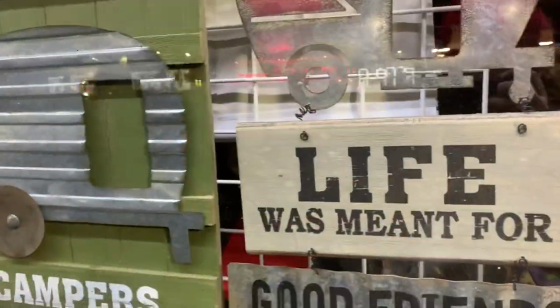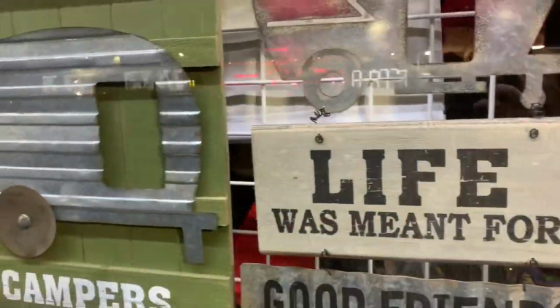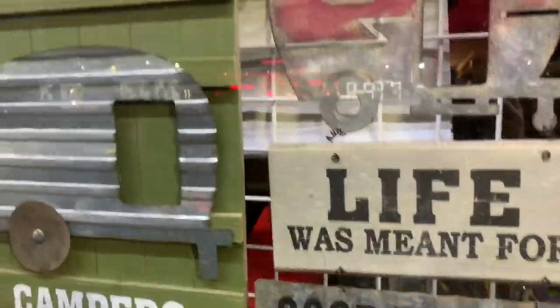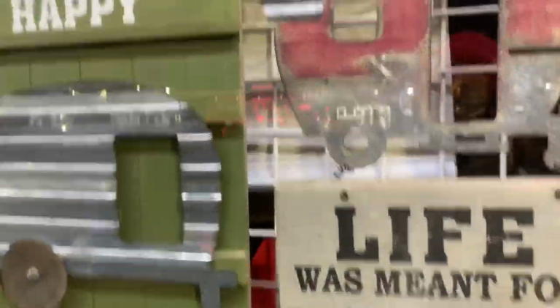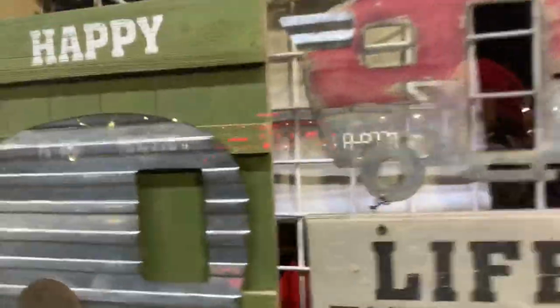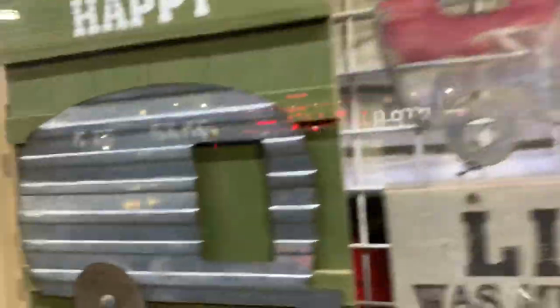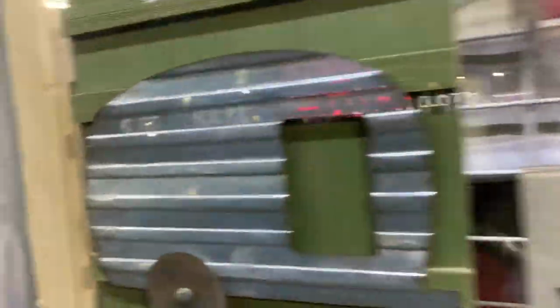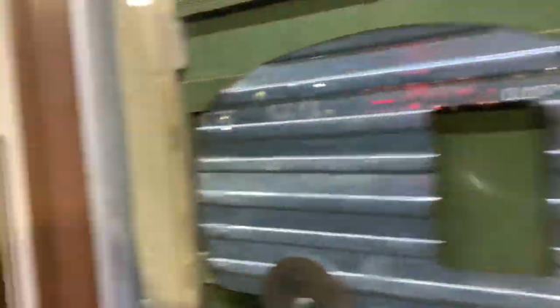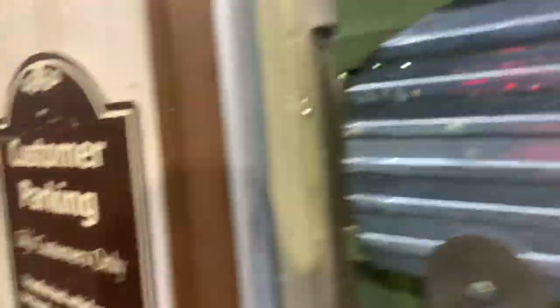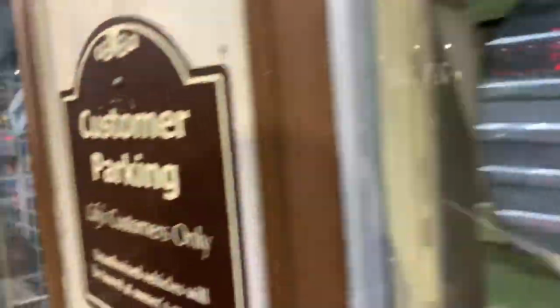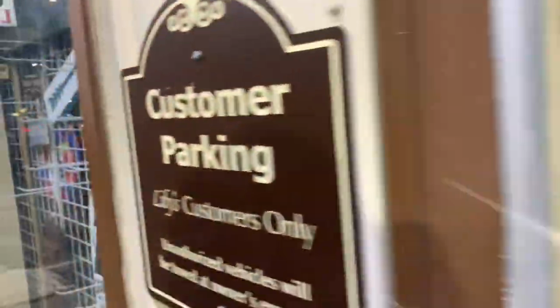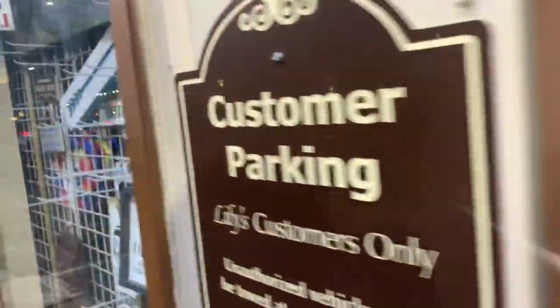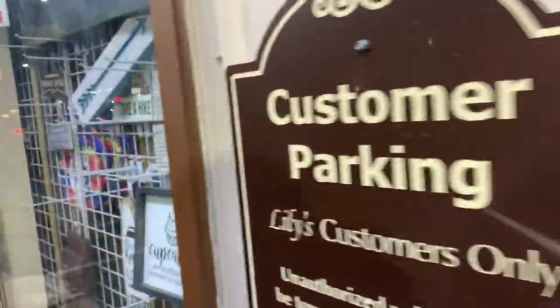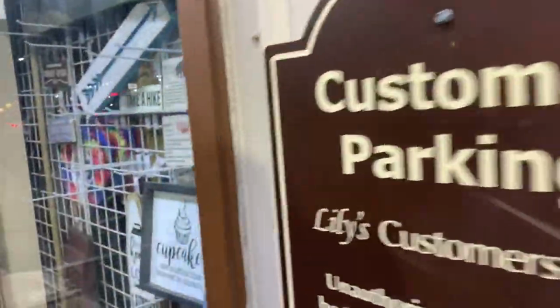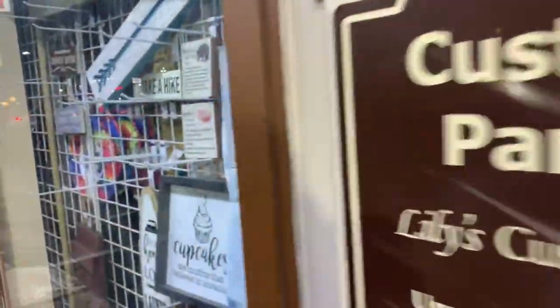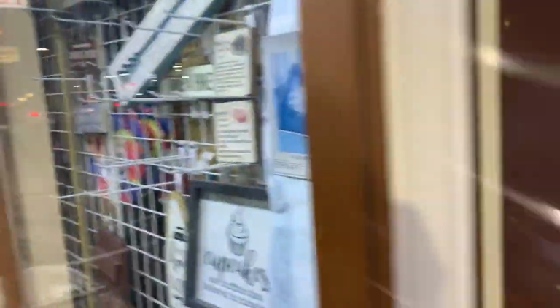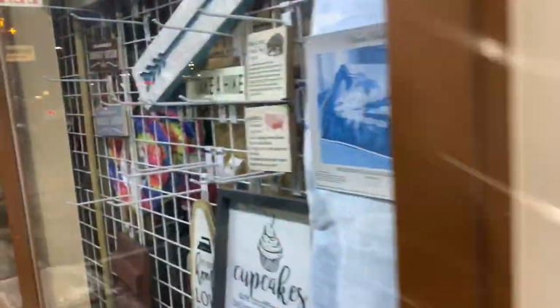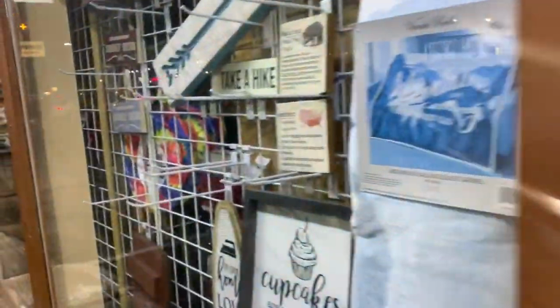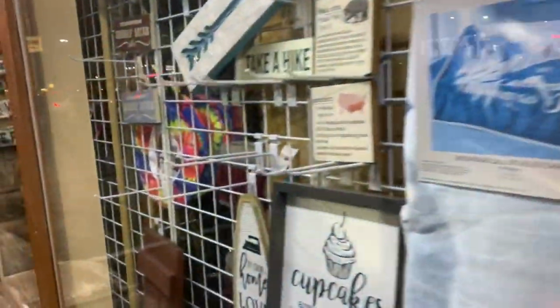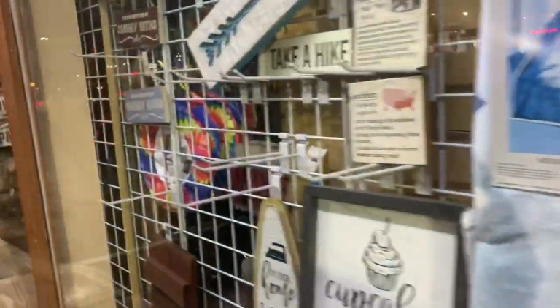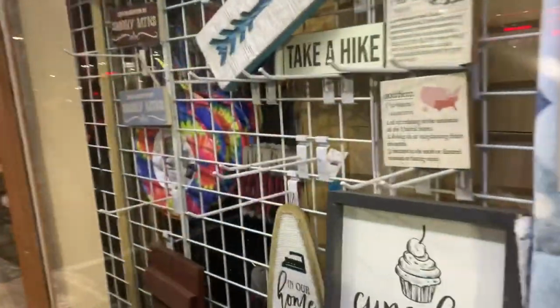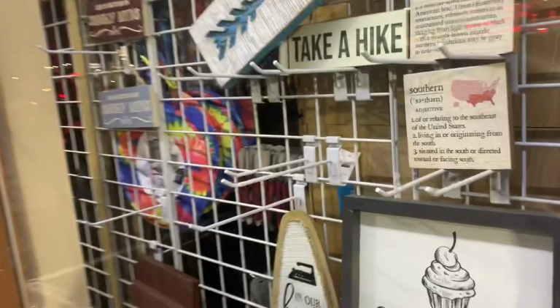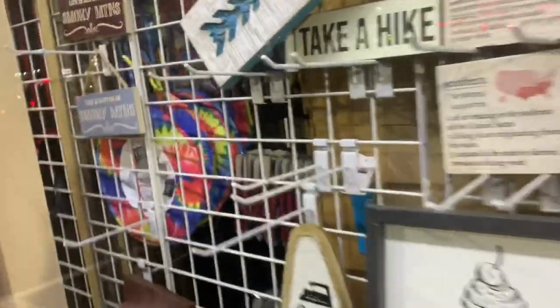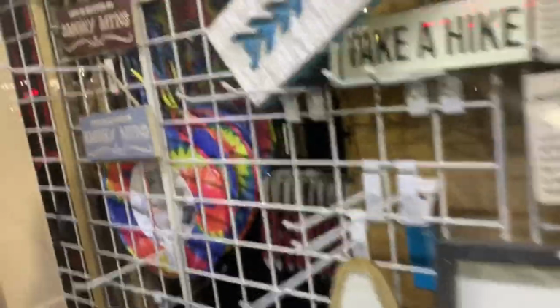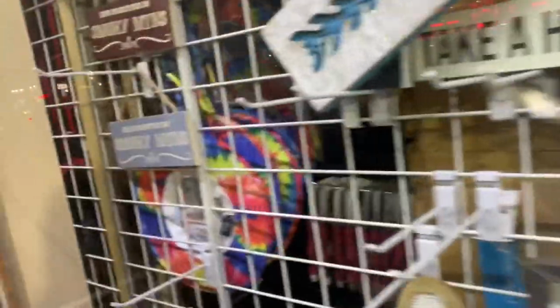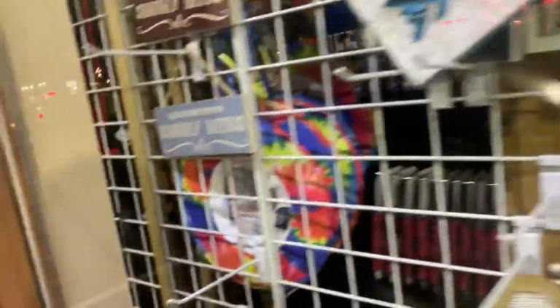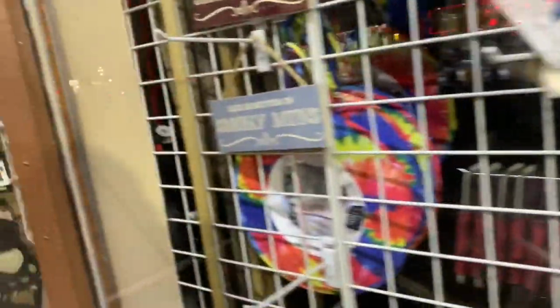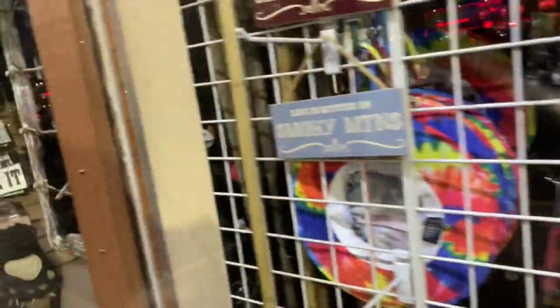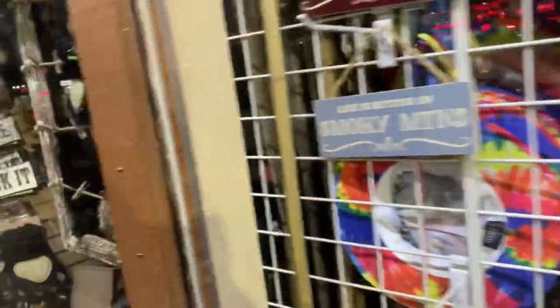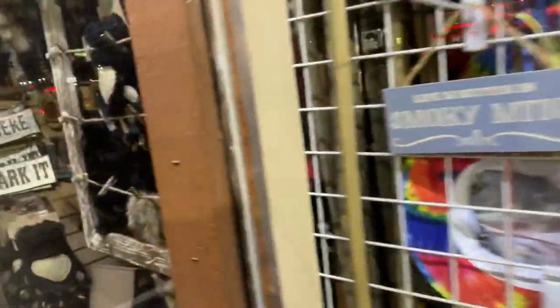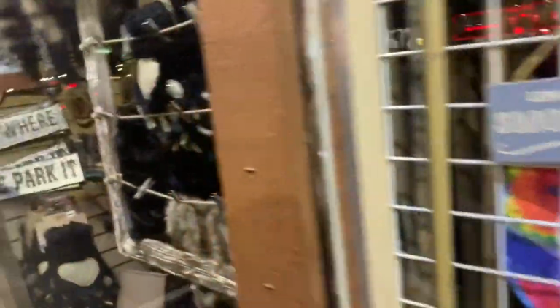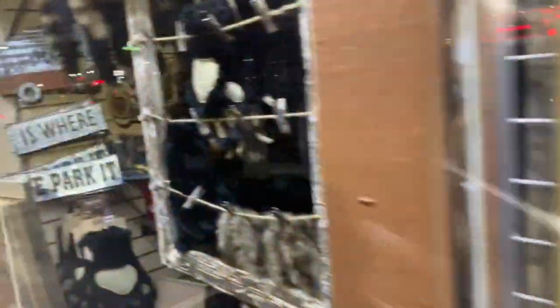I really like this store. It's been here for as long as I can remember. It's got some really cute knickknacks inside.